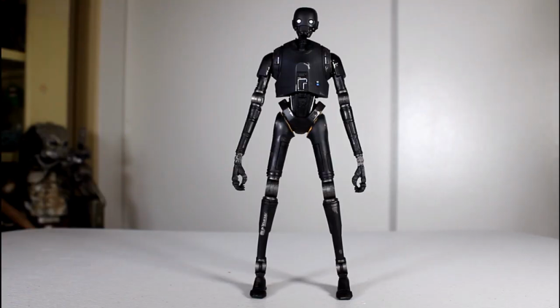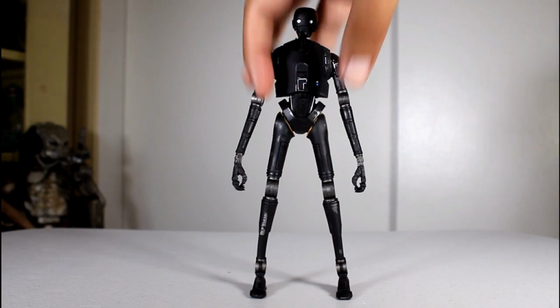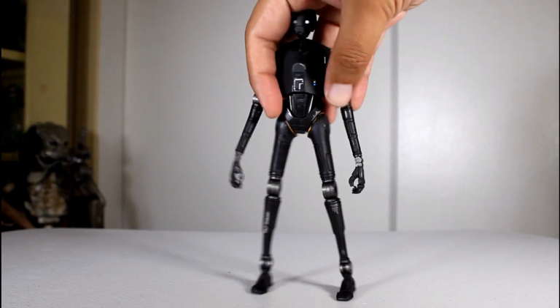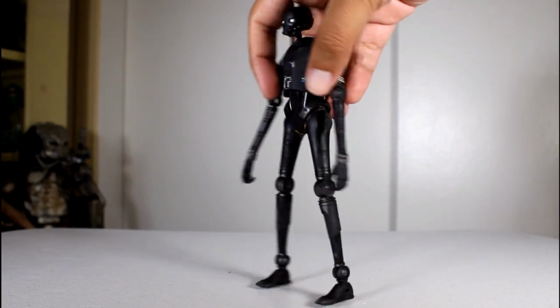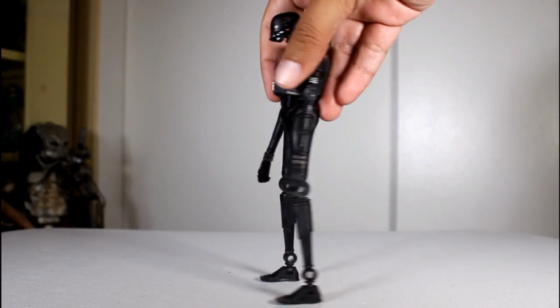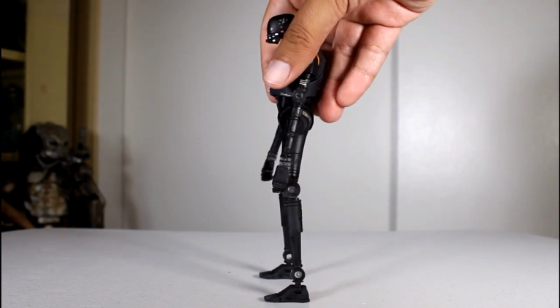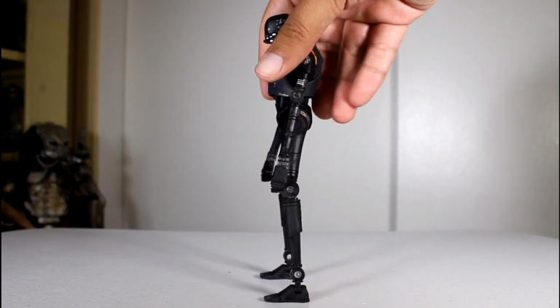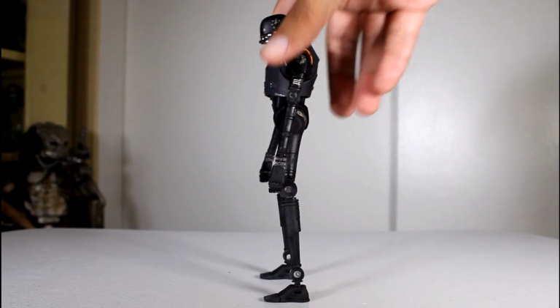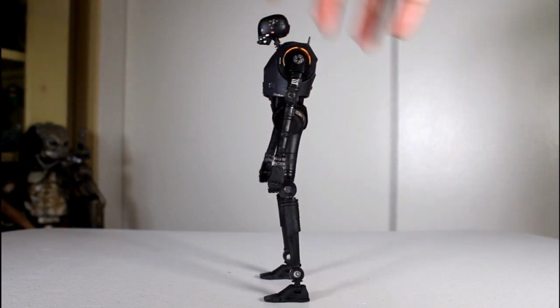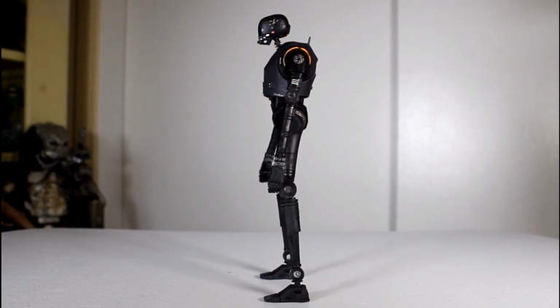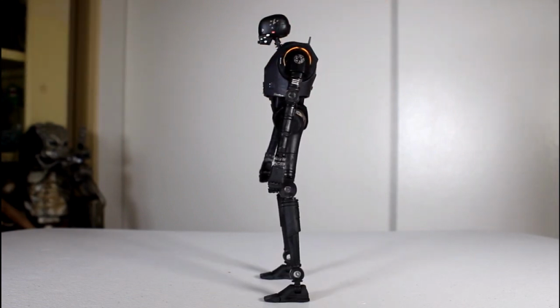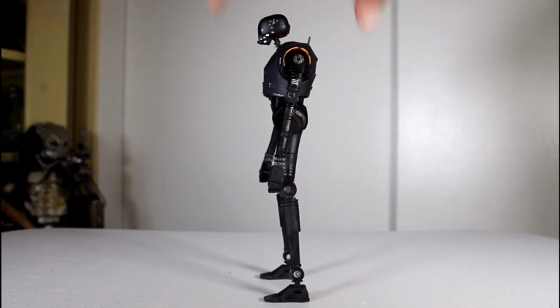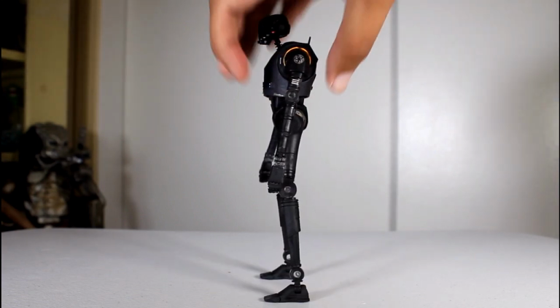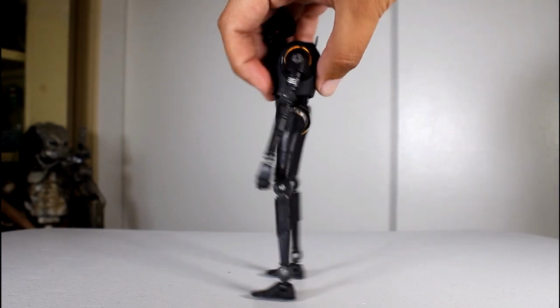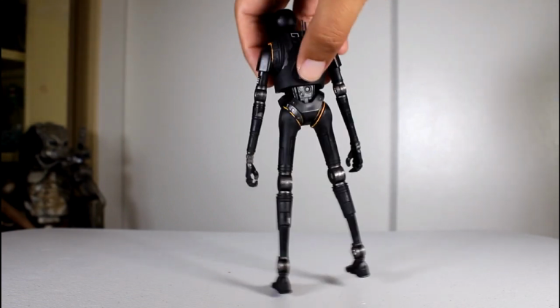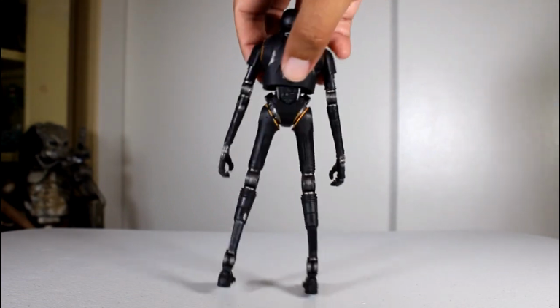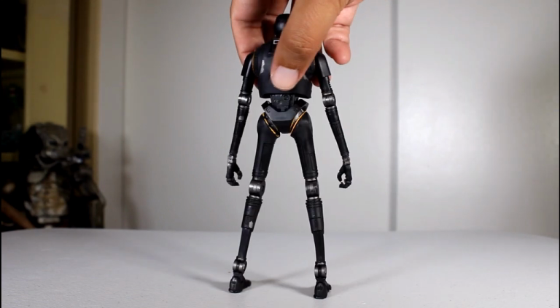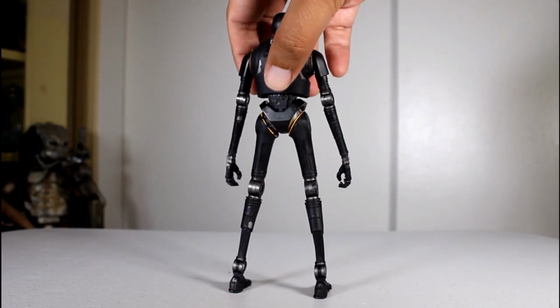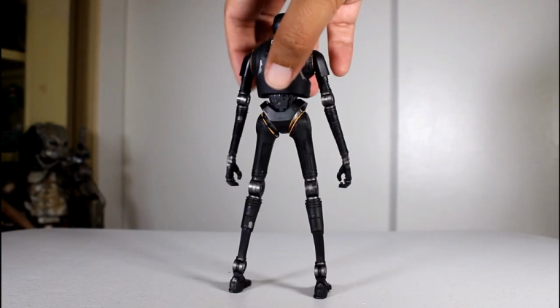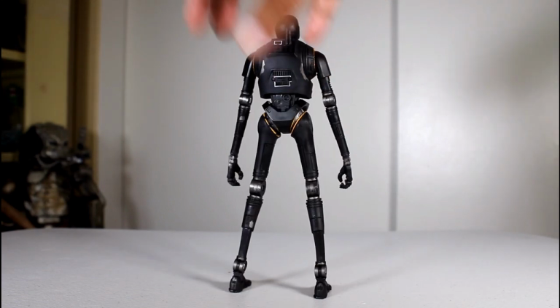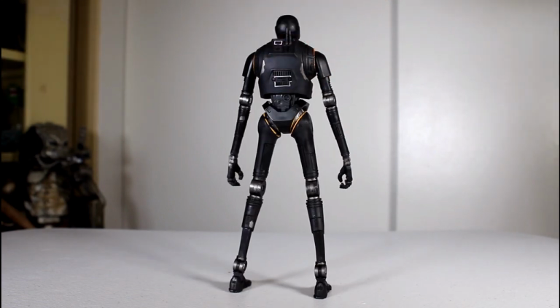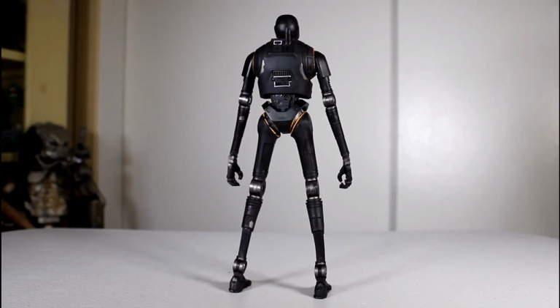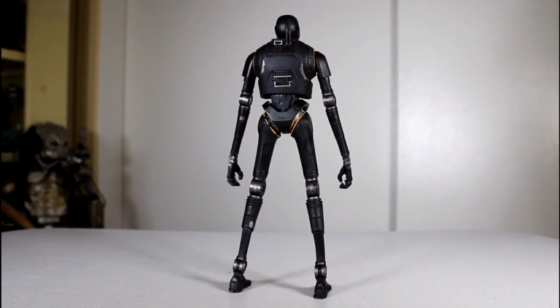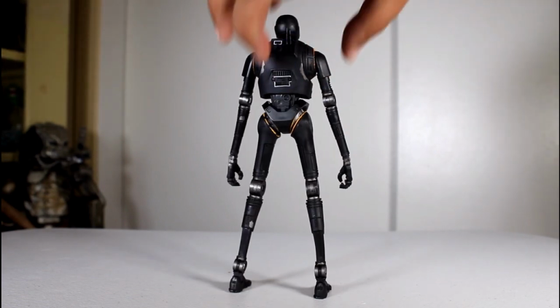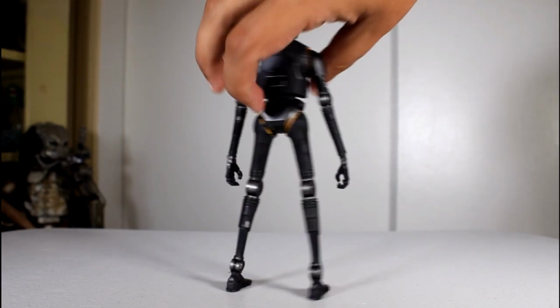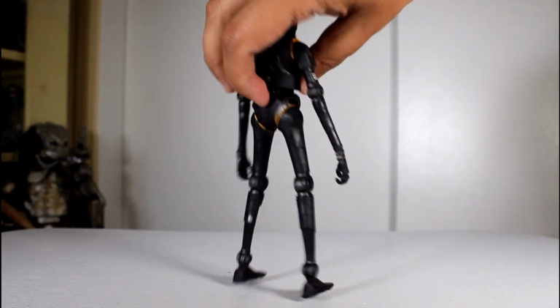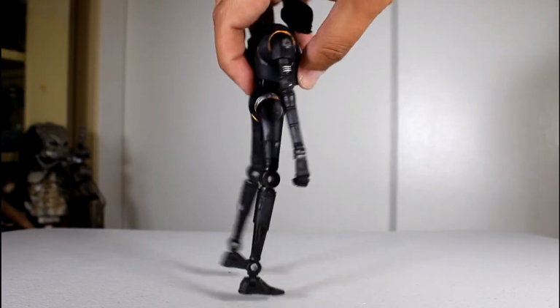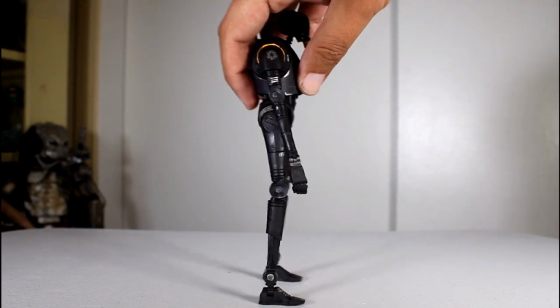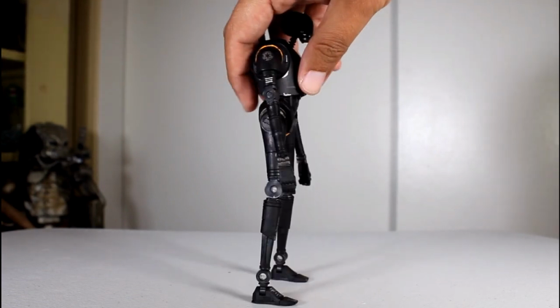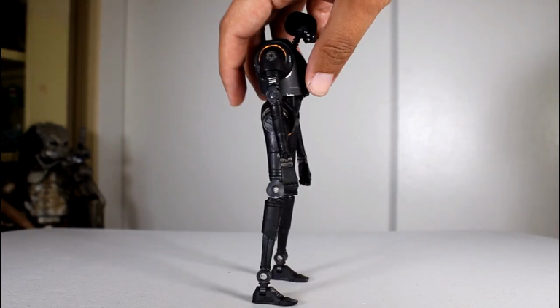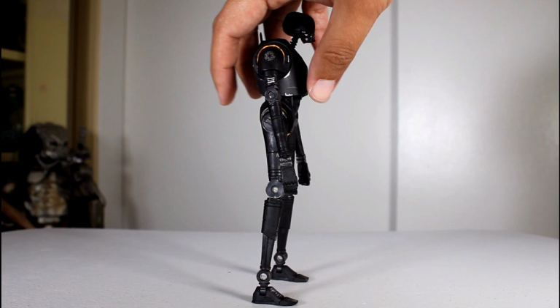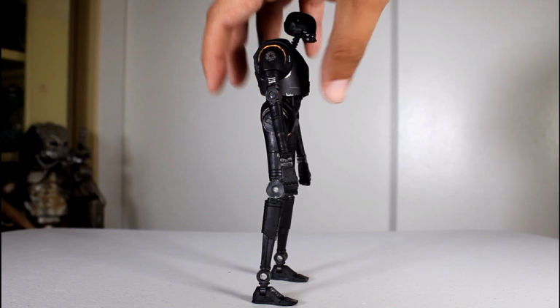K2SO comes with, well, what you see here. Just the figure, no accessories. But what a figure it is.